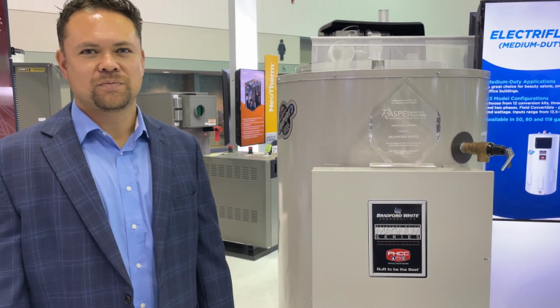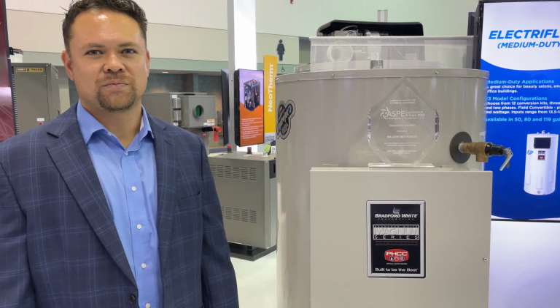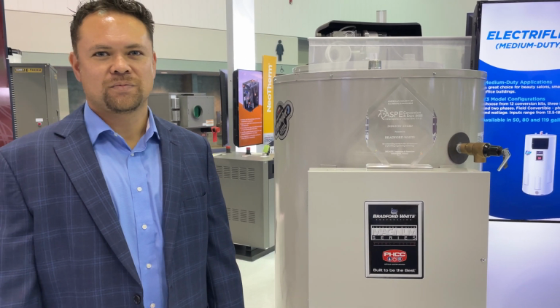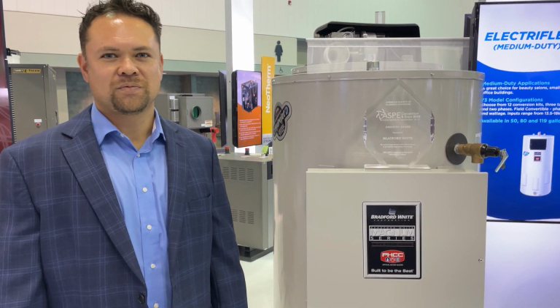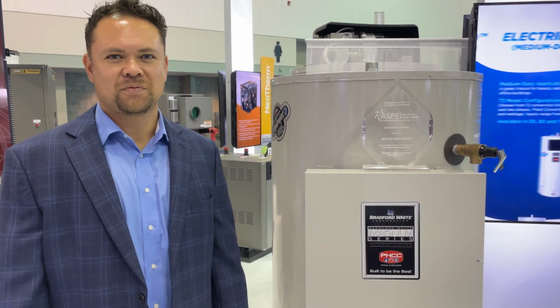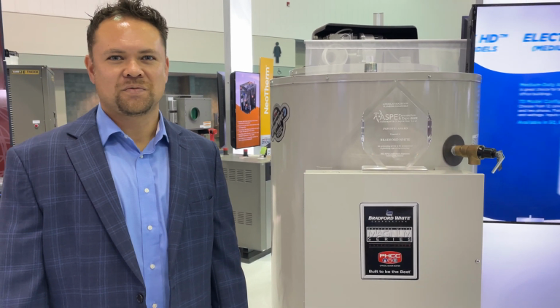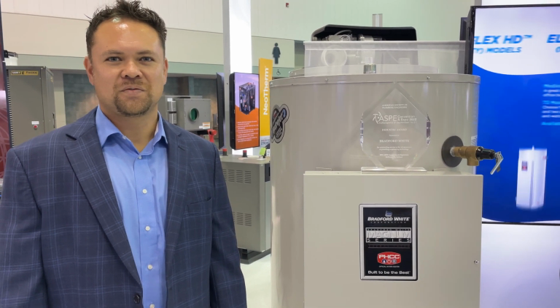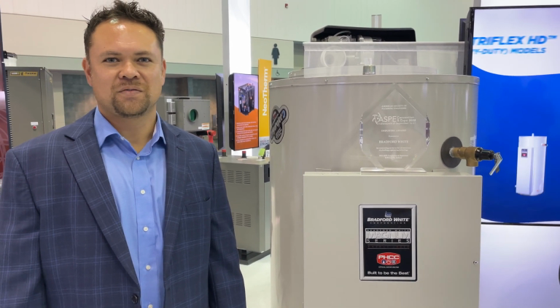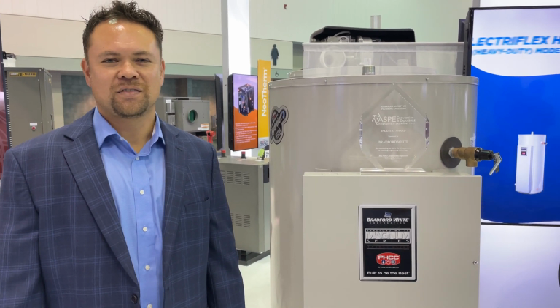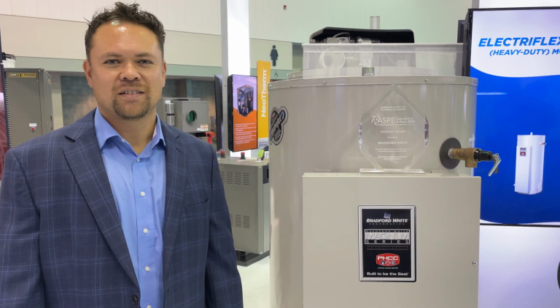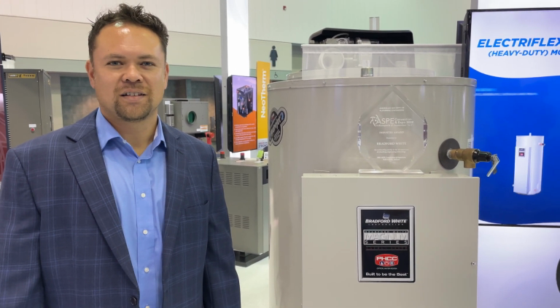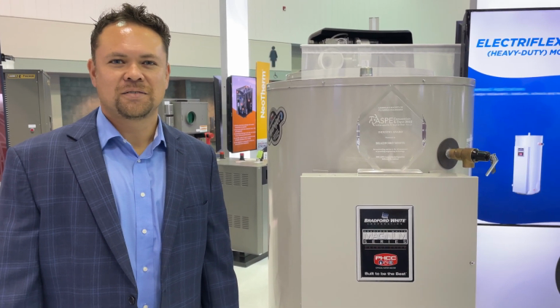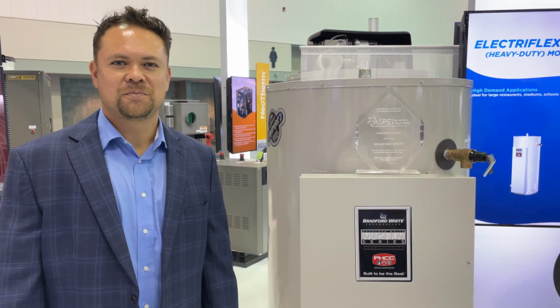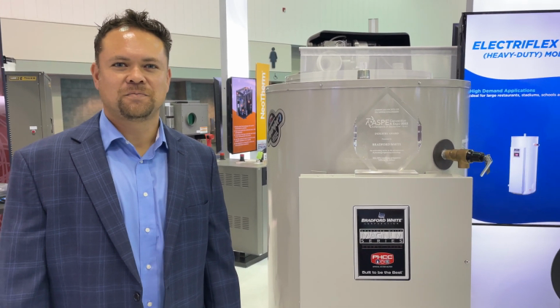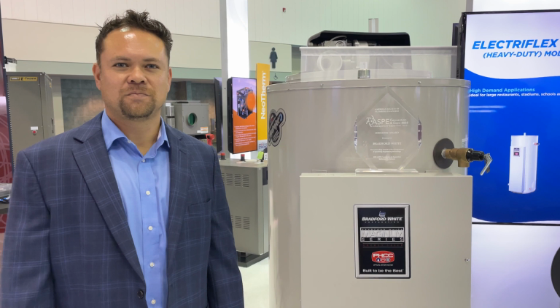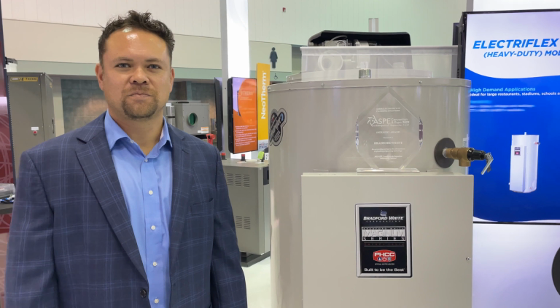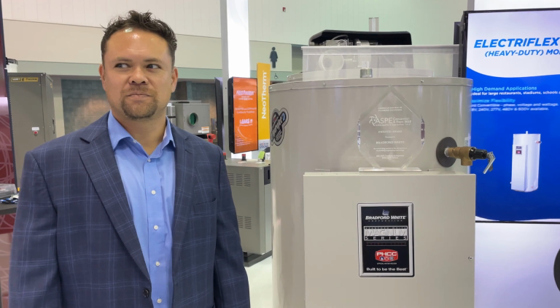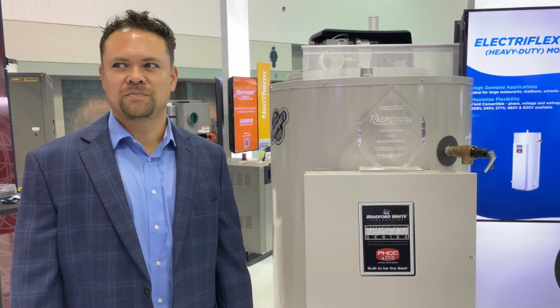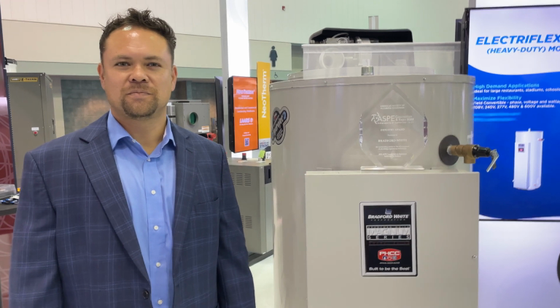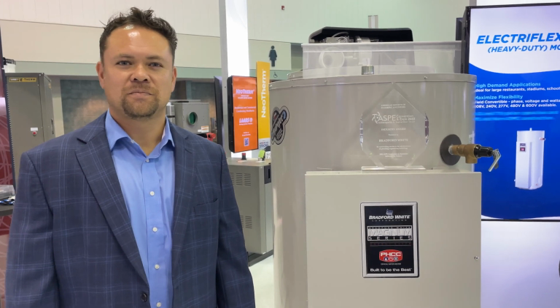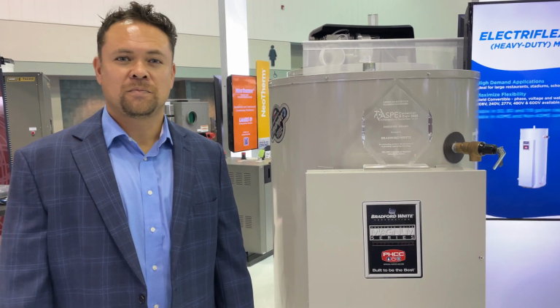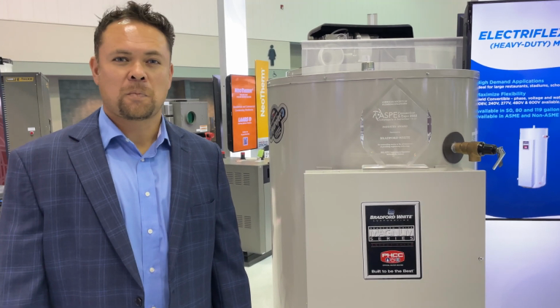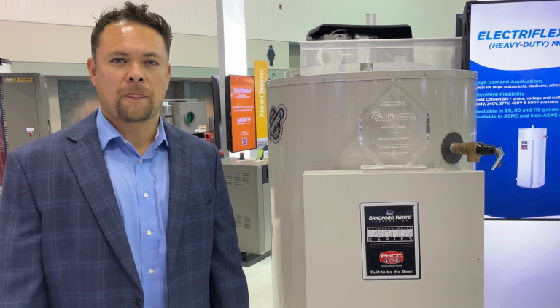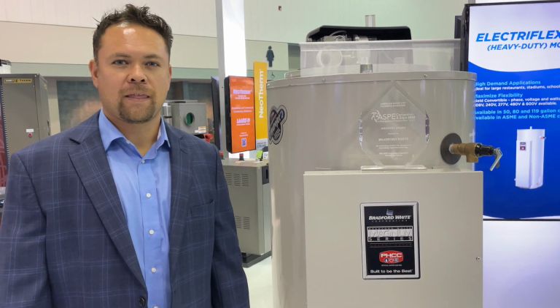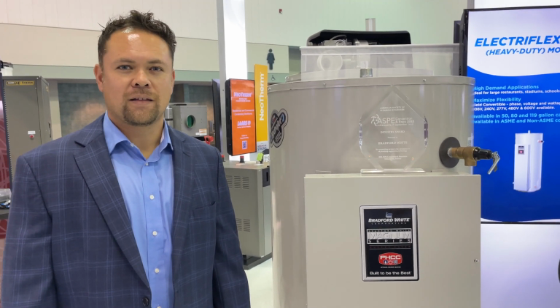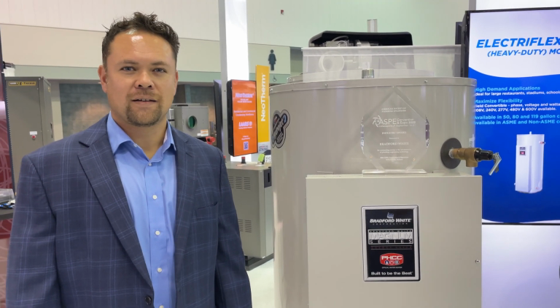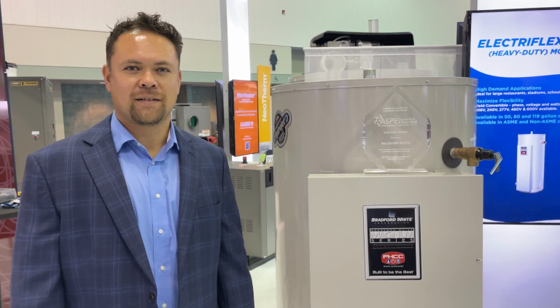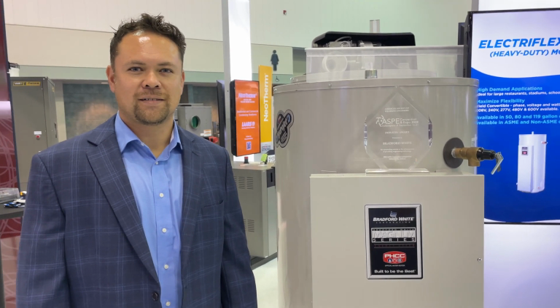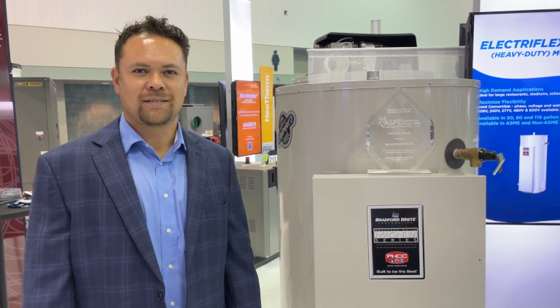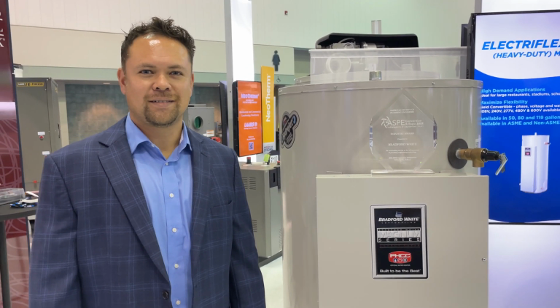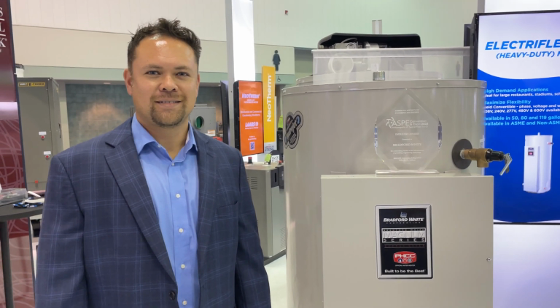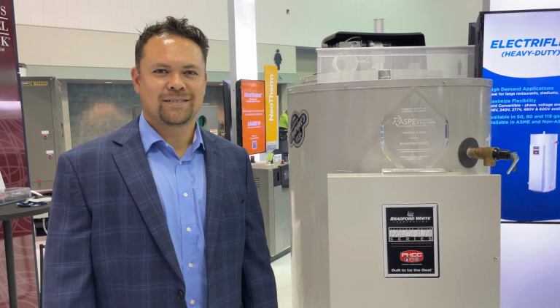Back at the ASHP Show in Indianapolis. I'm in Bradford White's booth. I'm here with Keith Kaliga. Keith, what do you got for me to show?